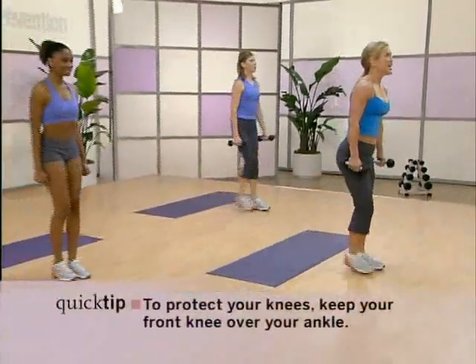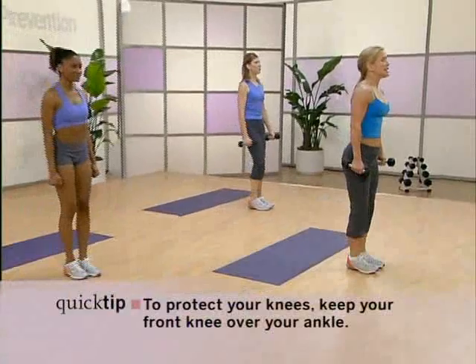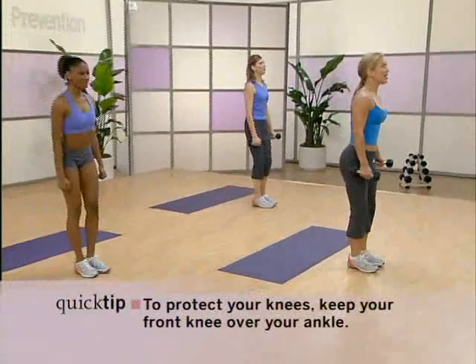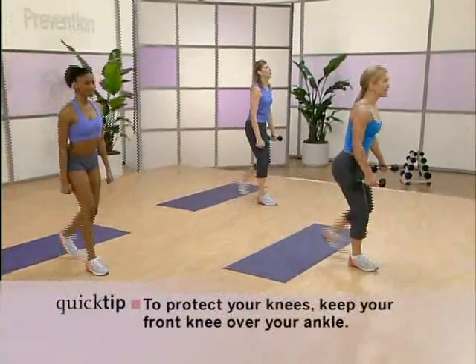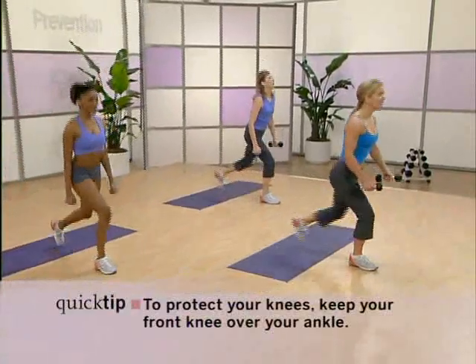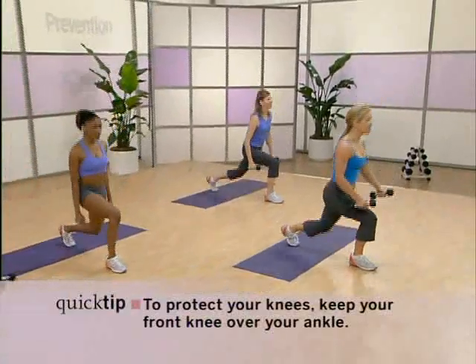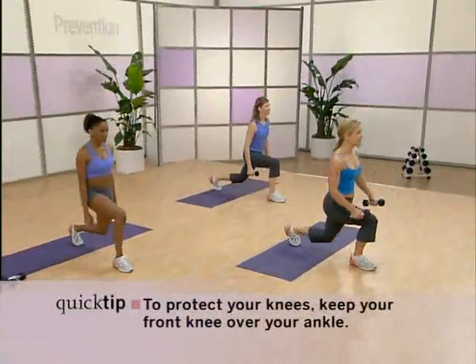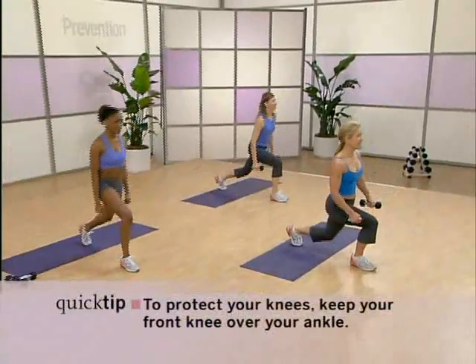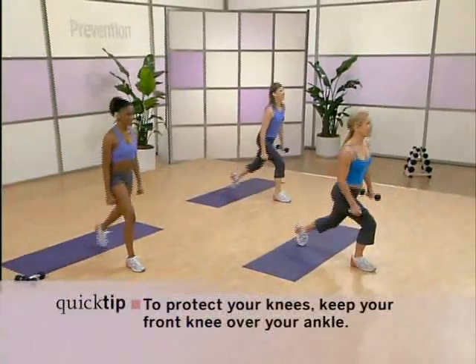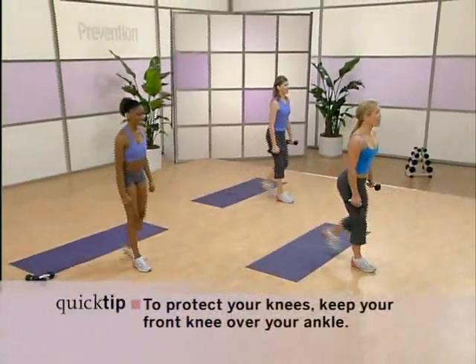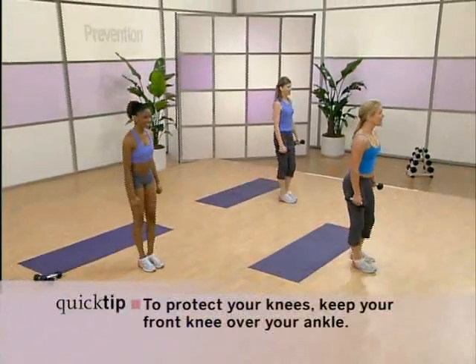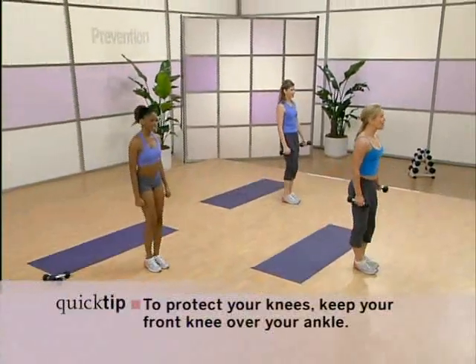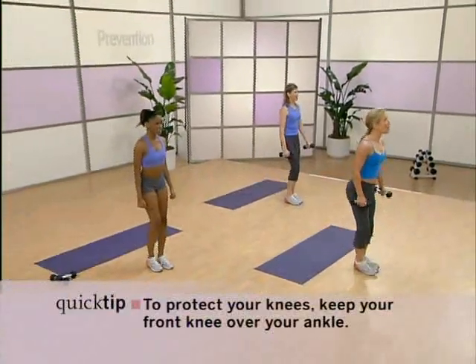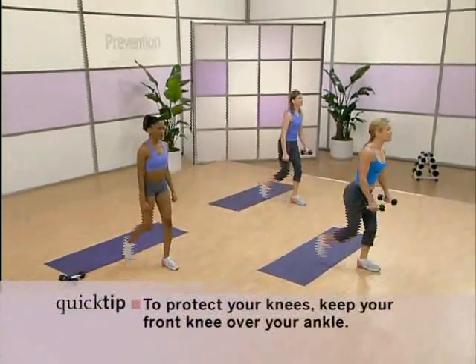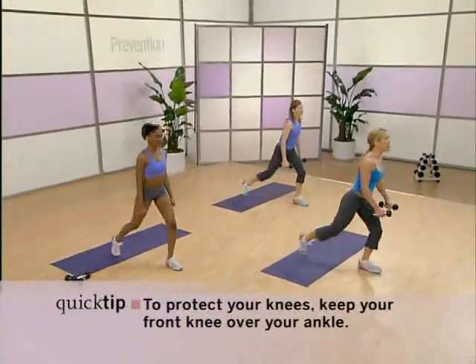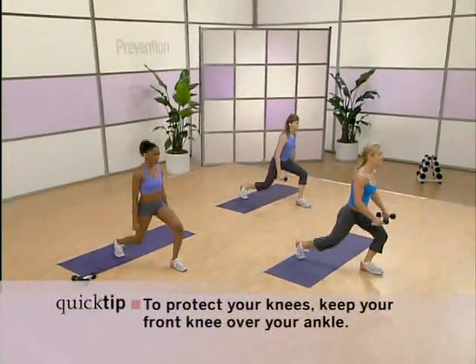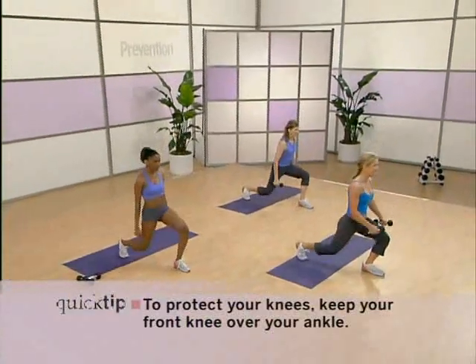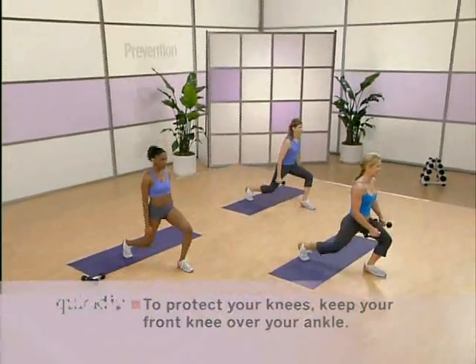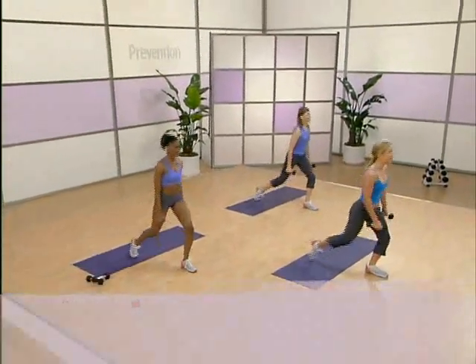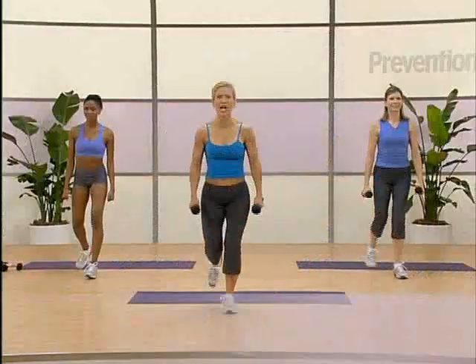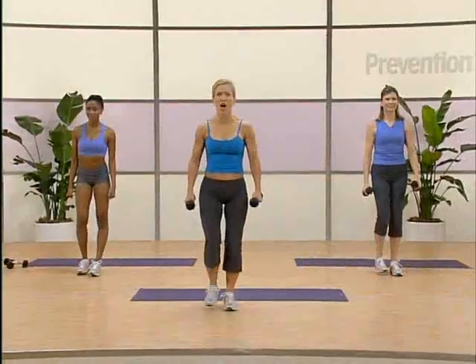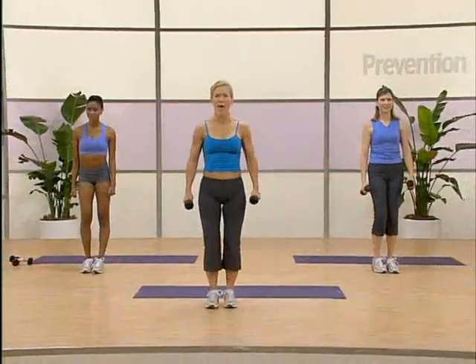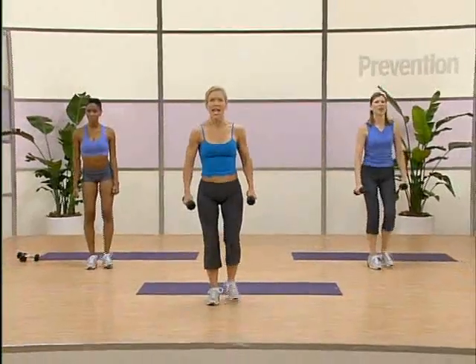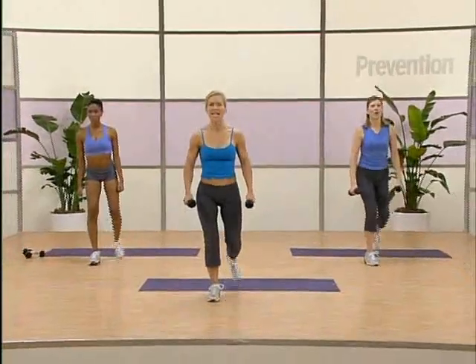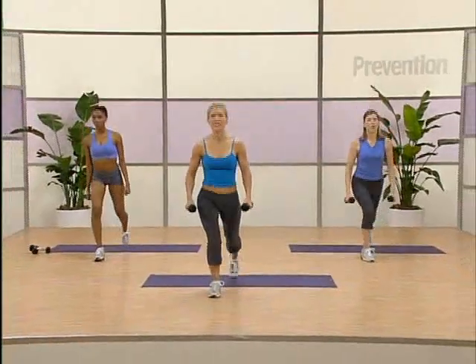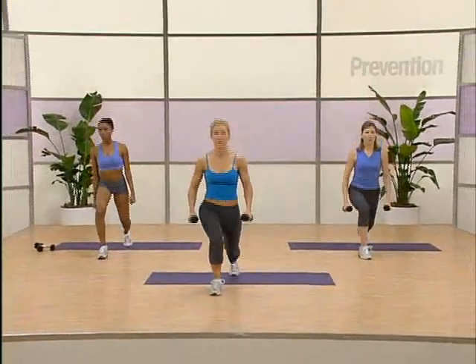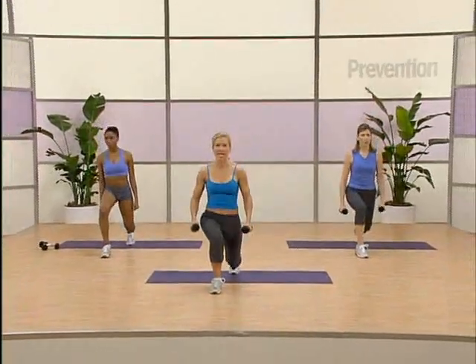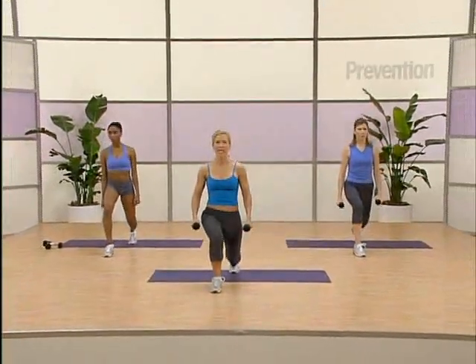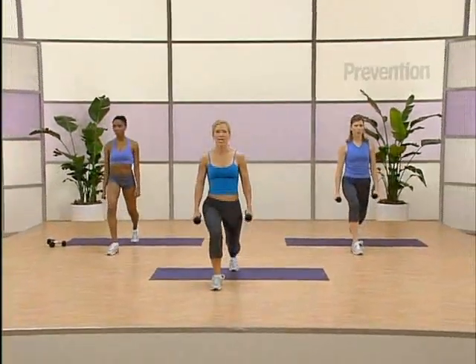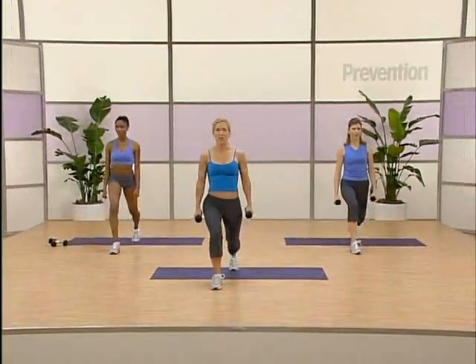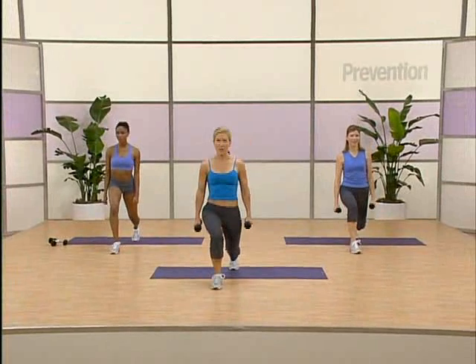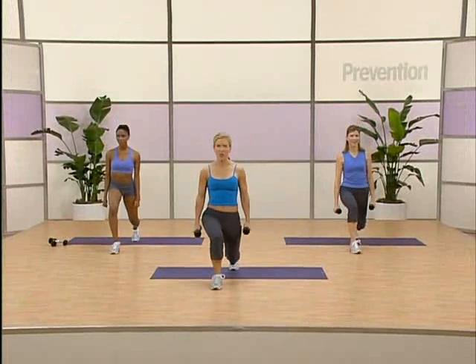Now listen up. We're going to stay on the right leg only, pulsing. Here we go. It's three, two.